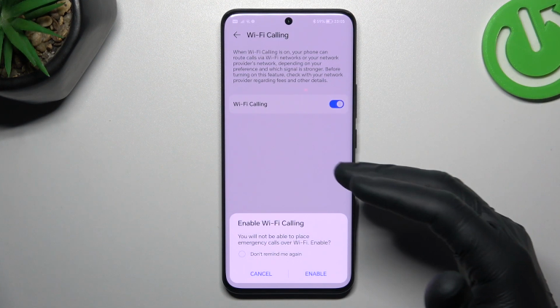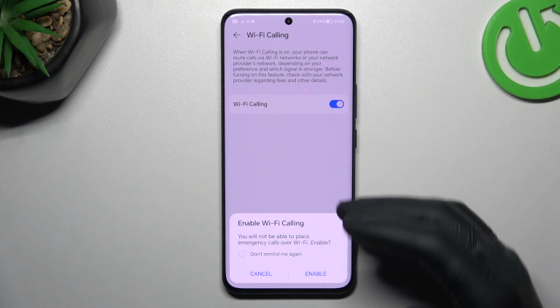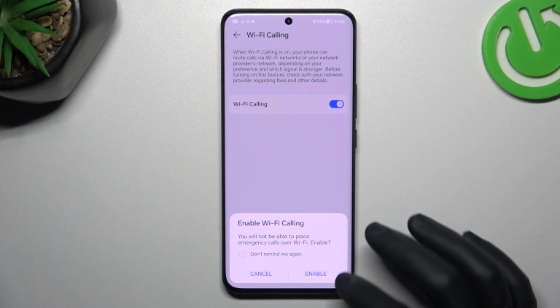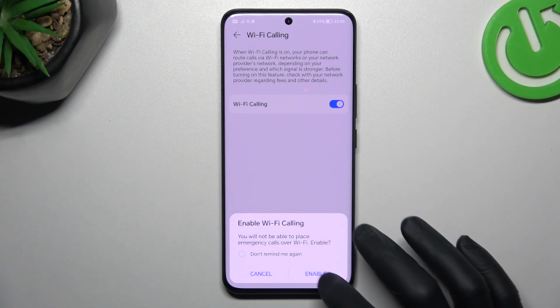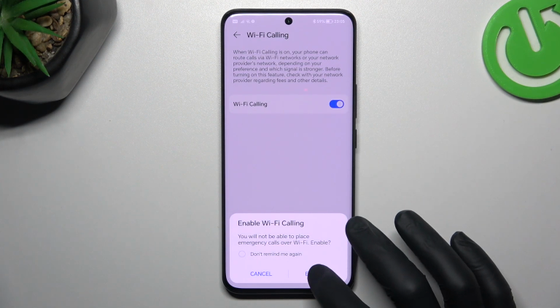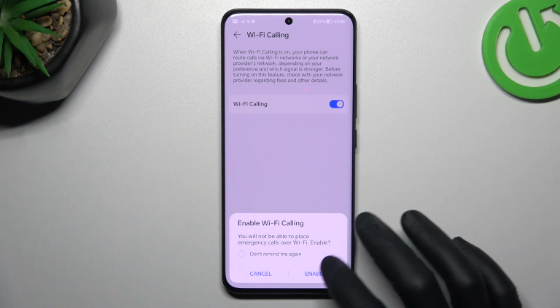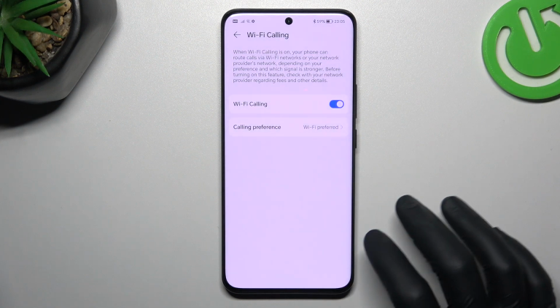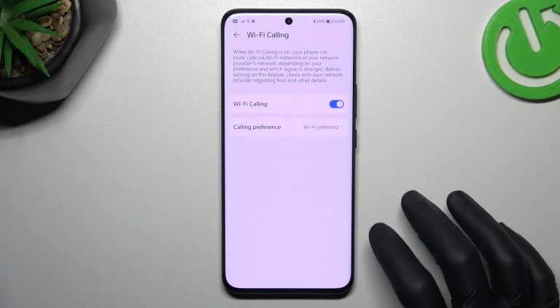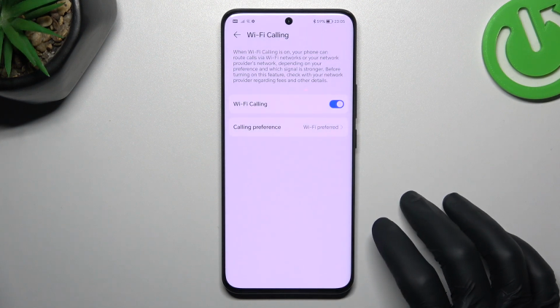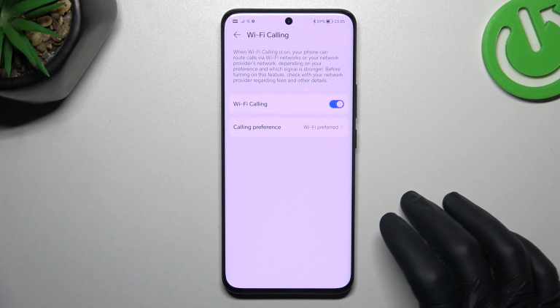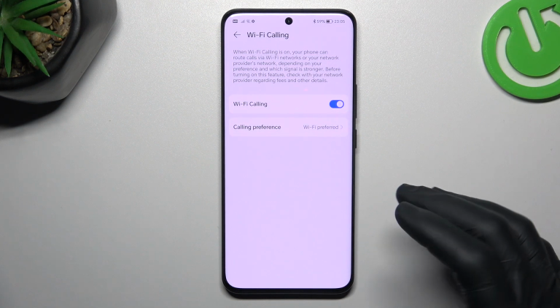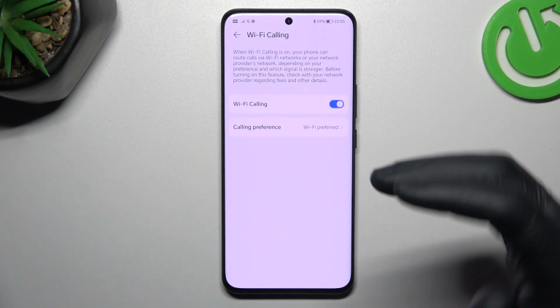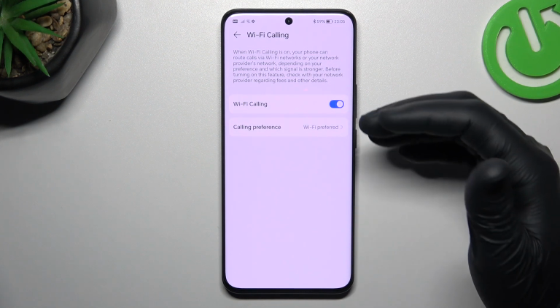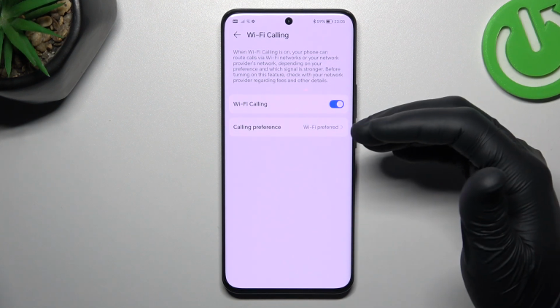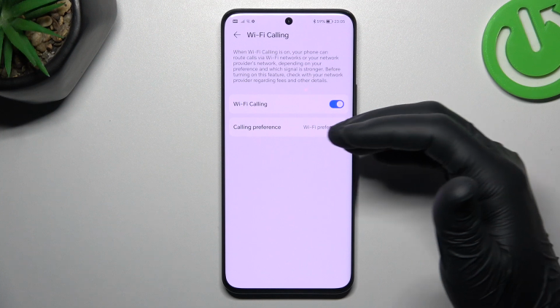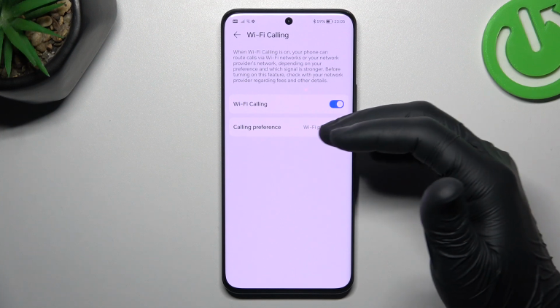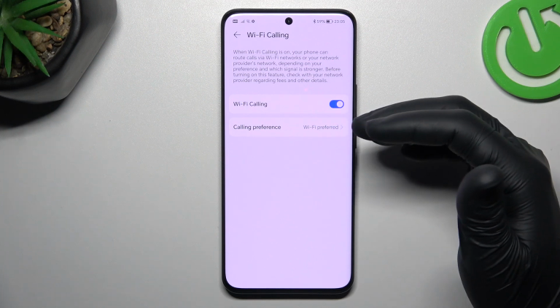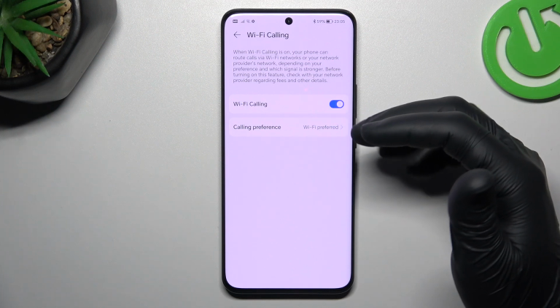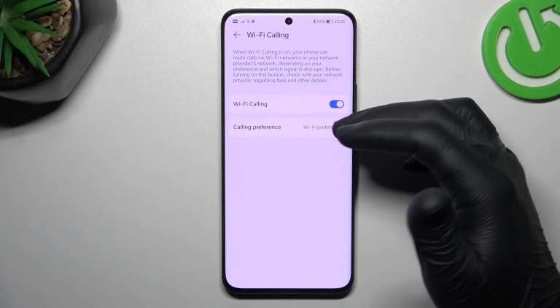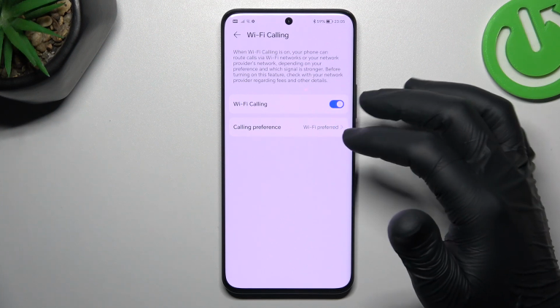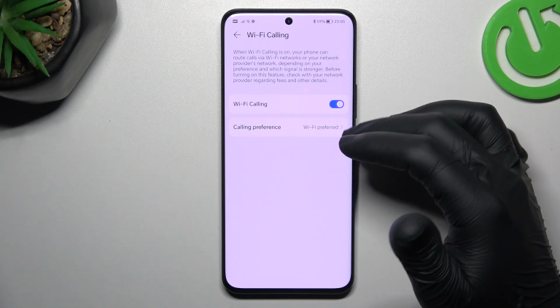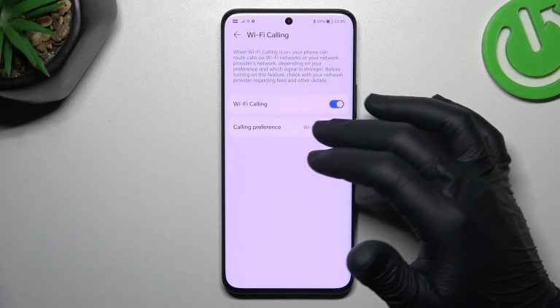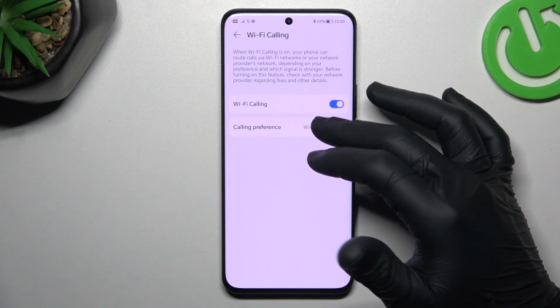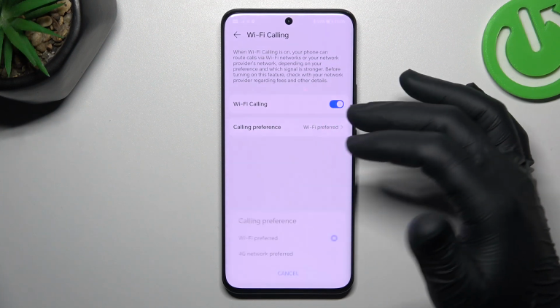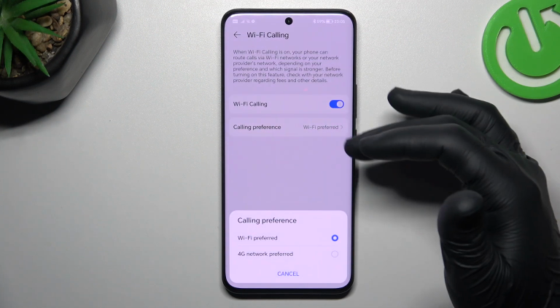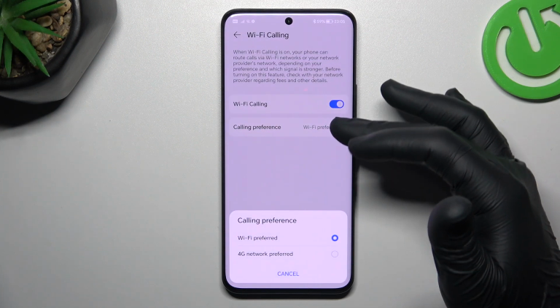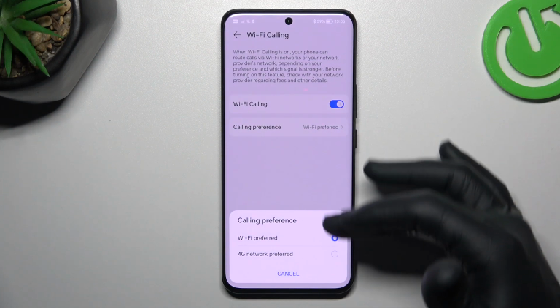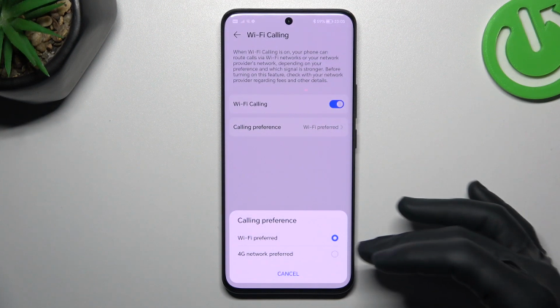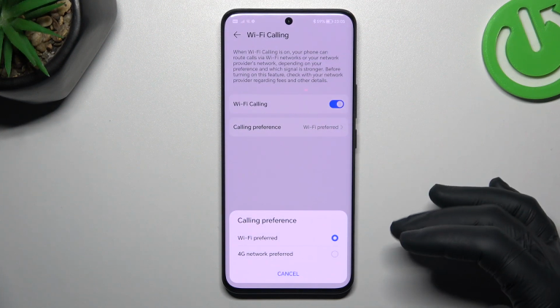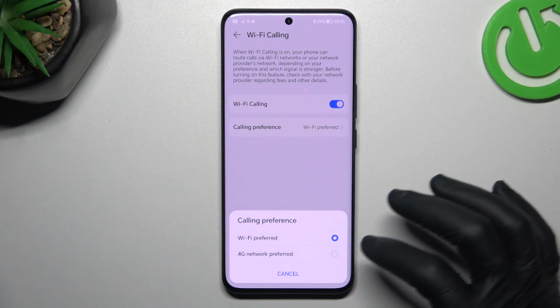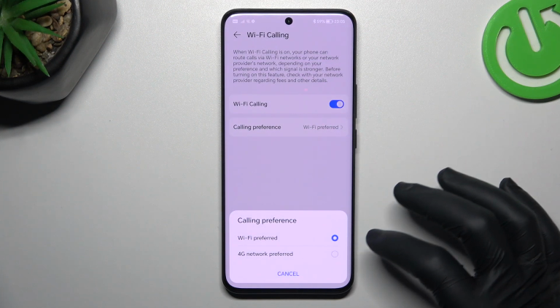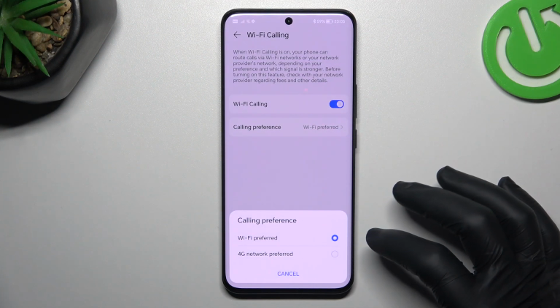If you want to keep it on, tap on Enable. You can also choose the calling preference to select the priority network for your calls.